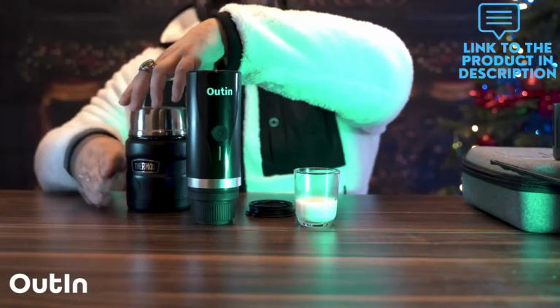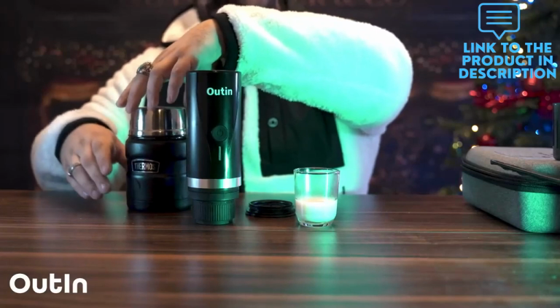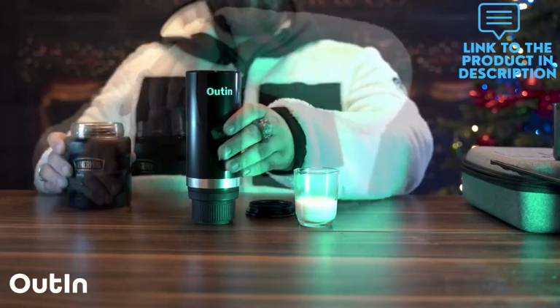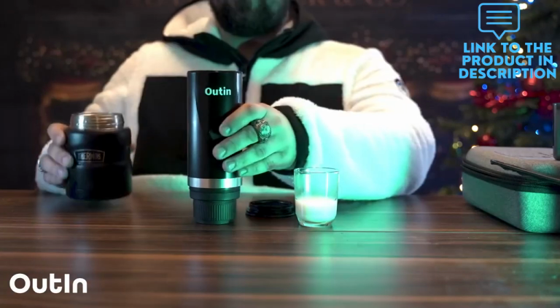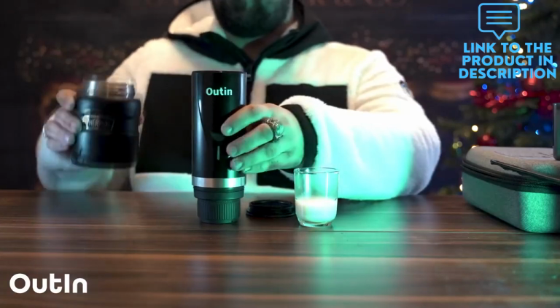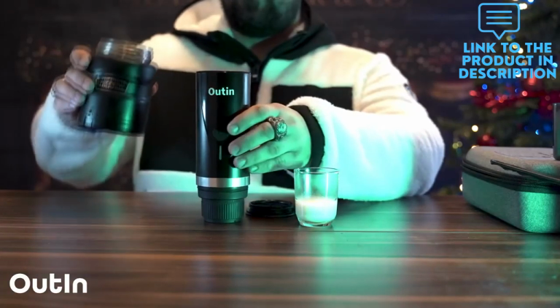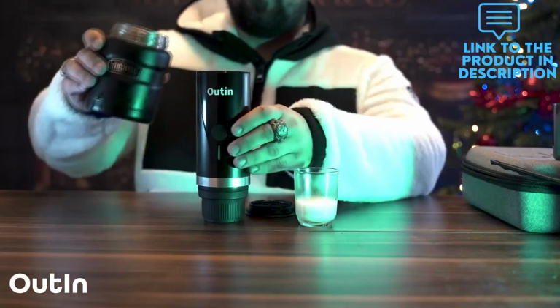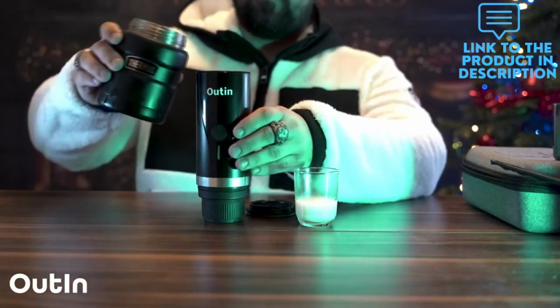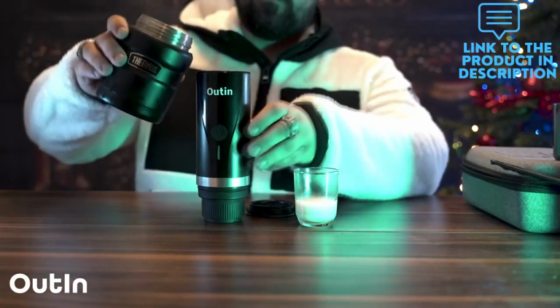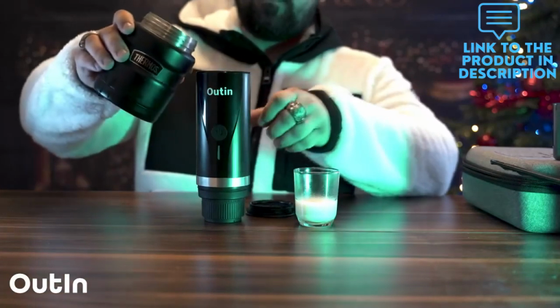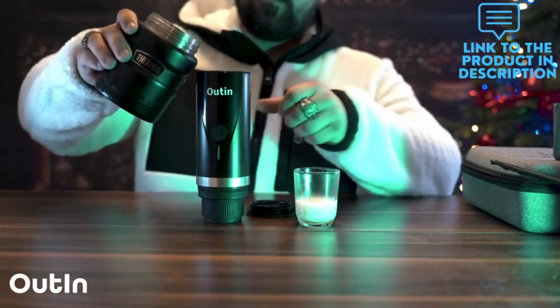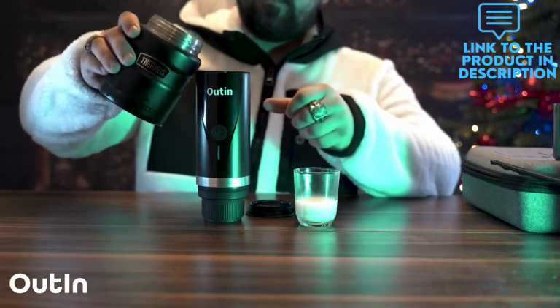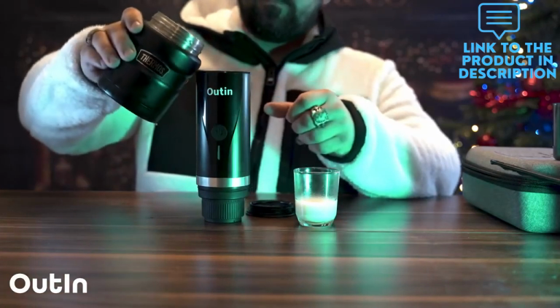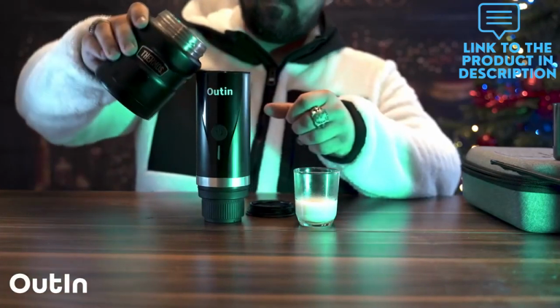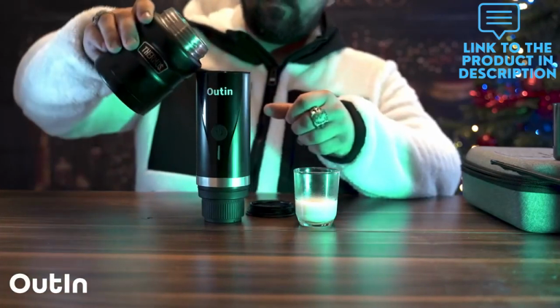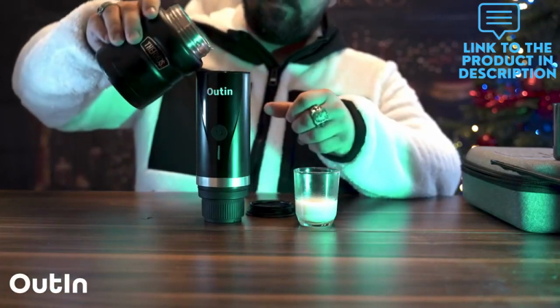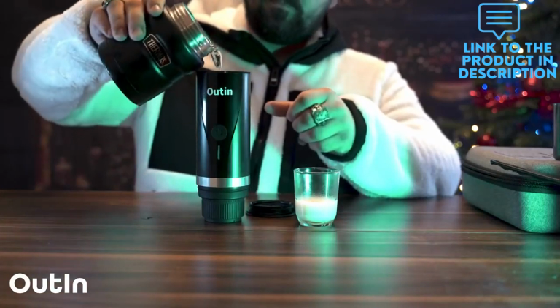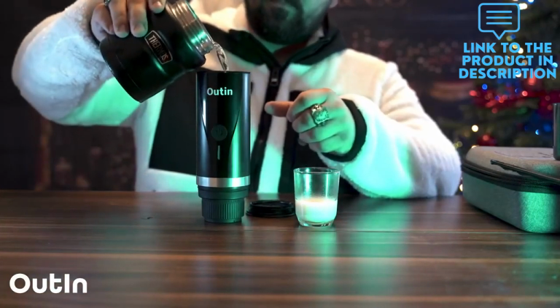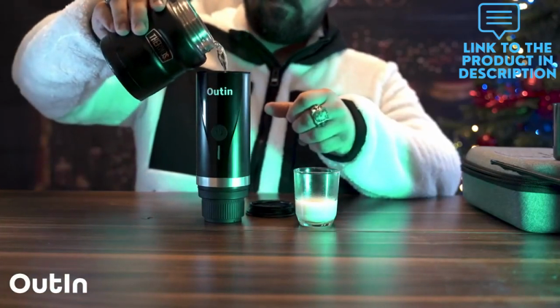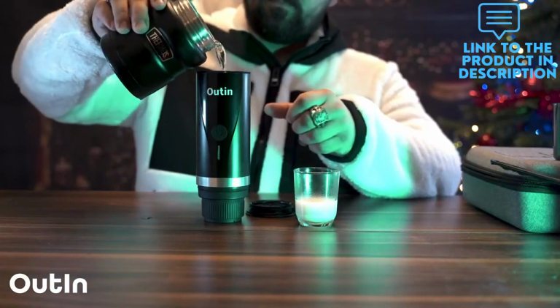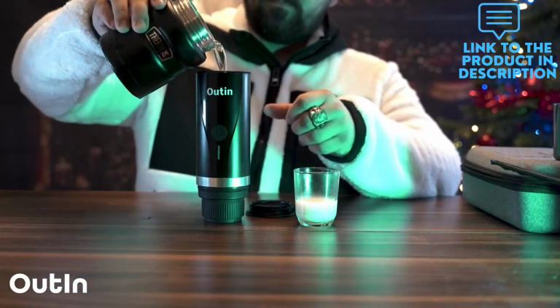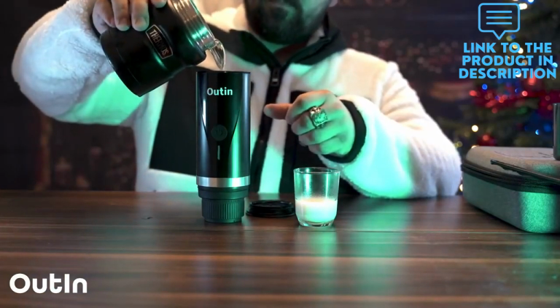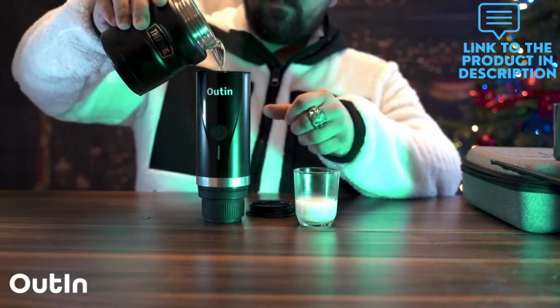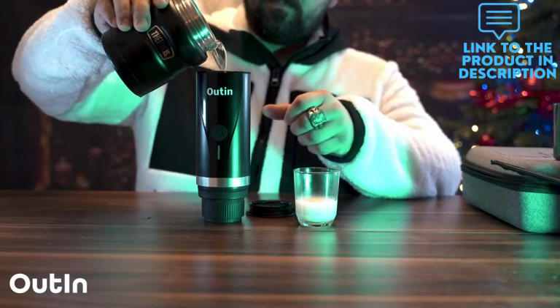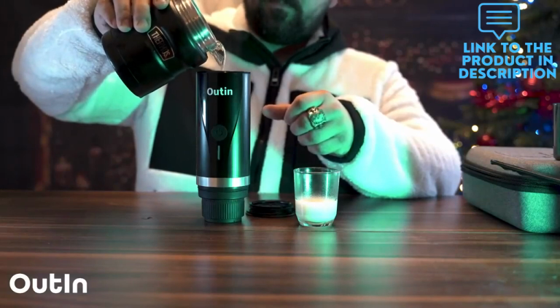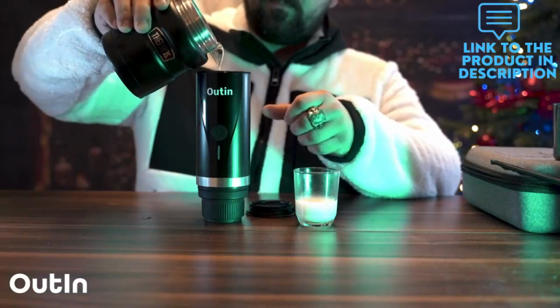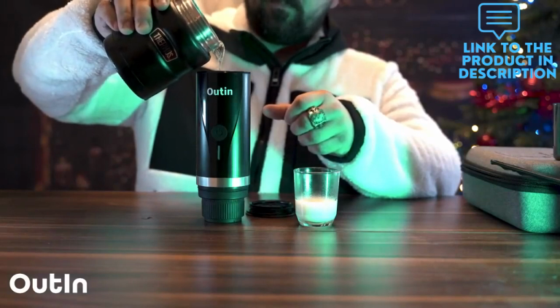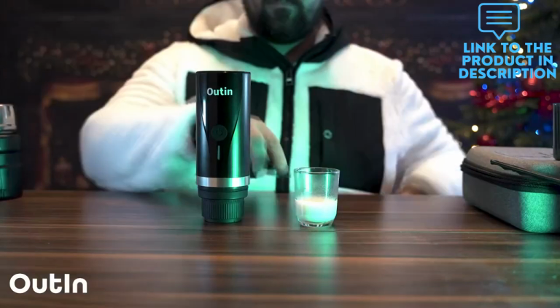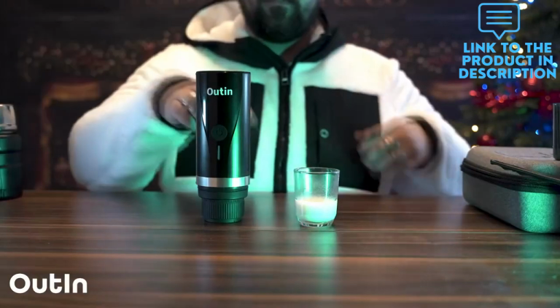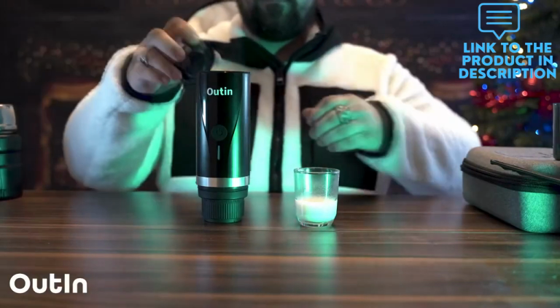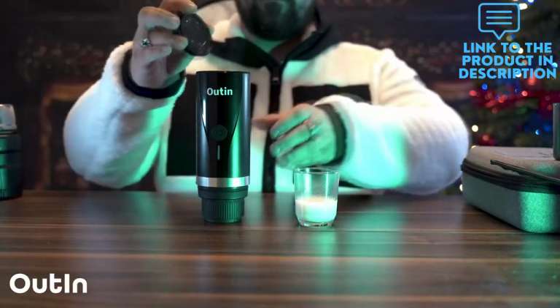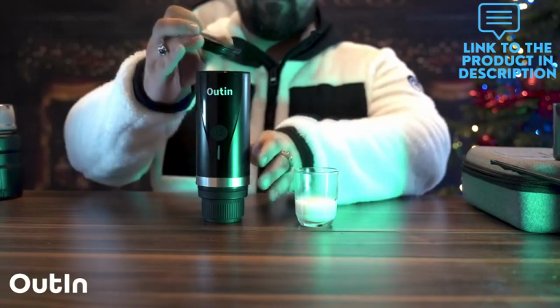This automatic coffee maker for travel can make espresso as well as cold brew, and it works with ground coffee and coffee capsules.